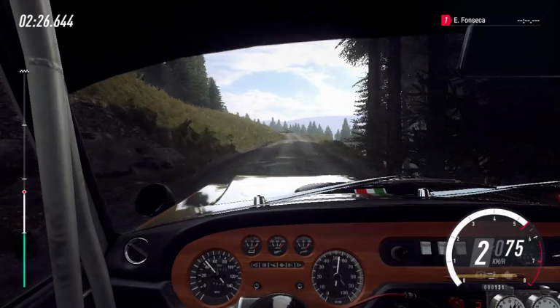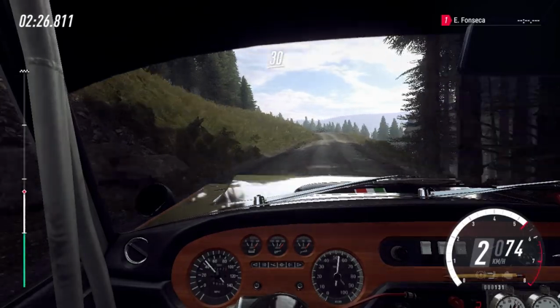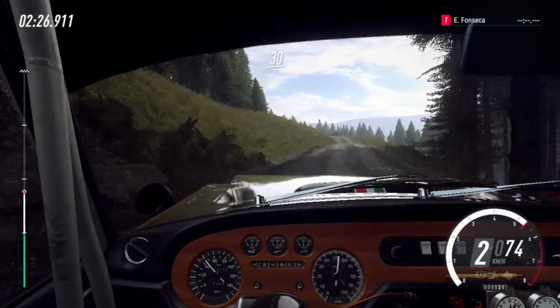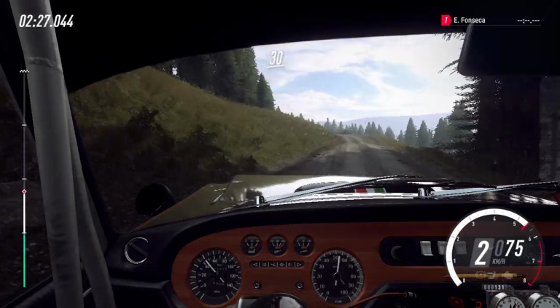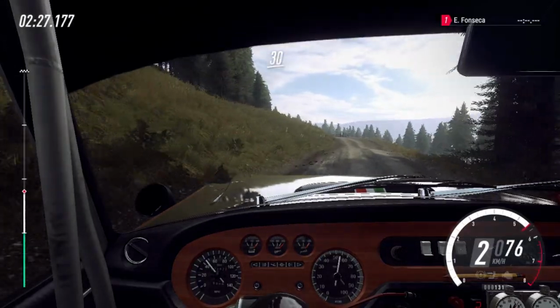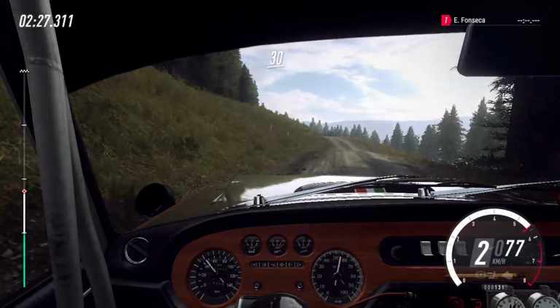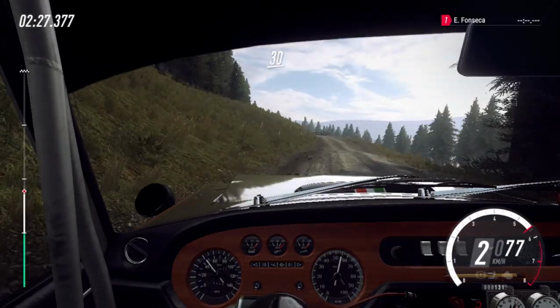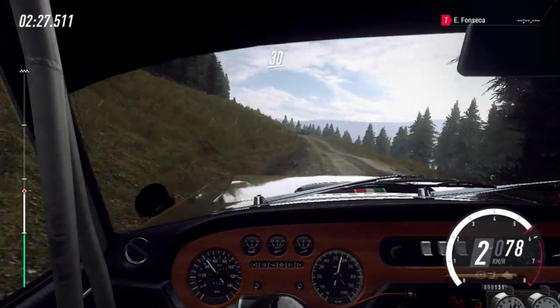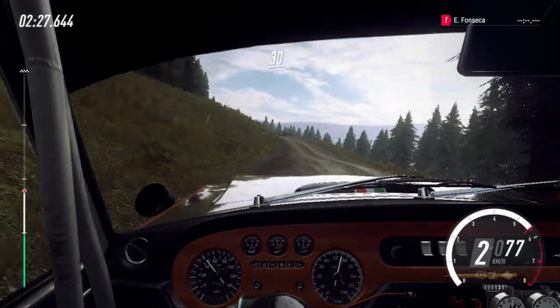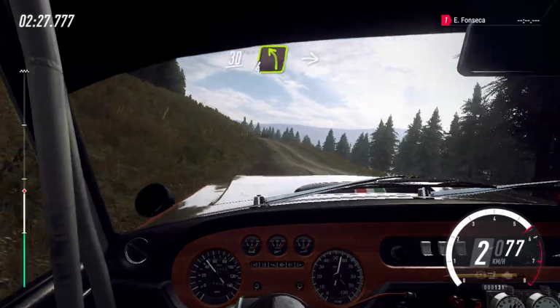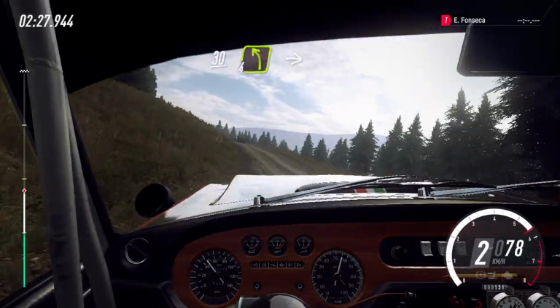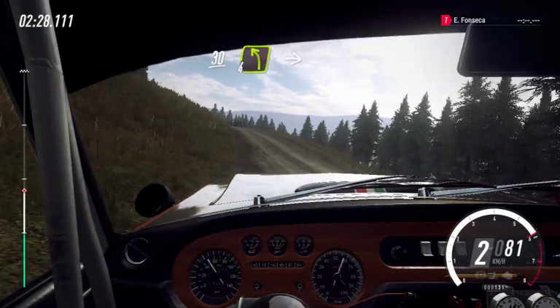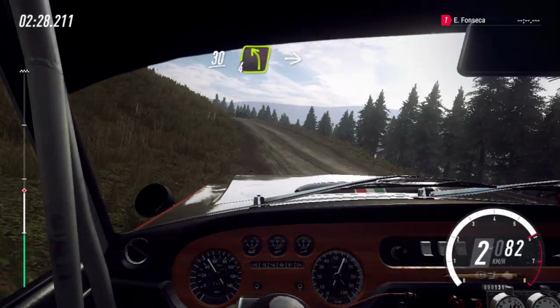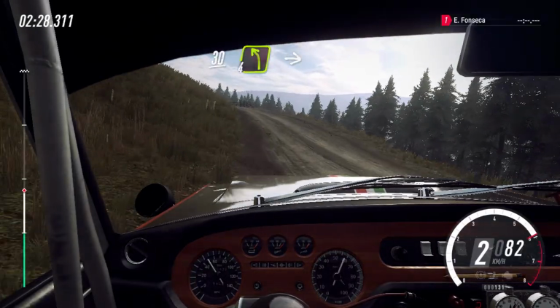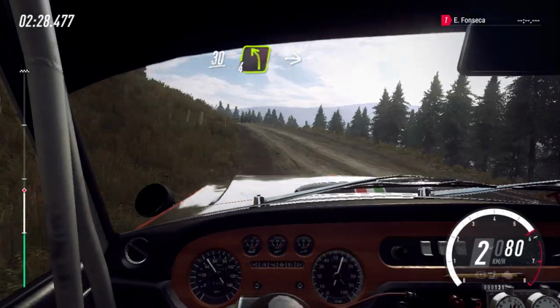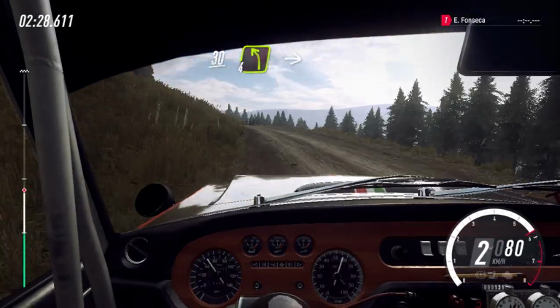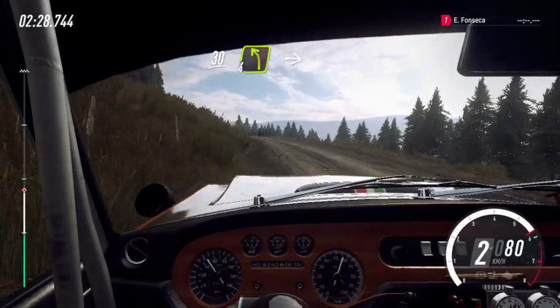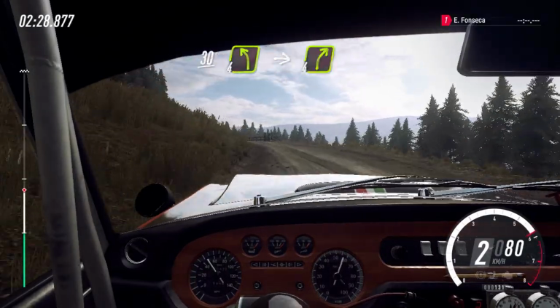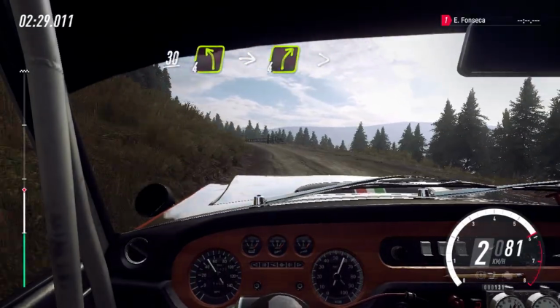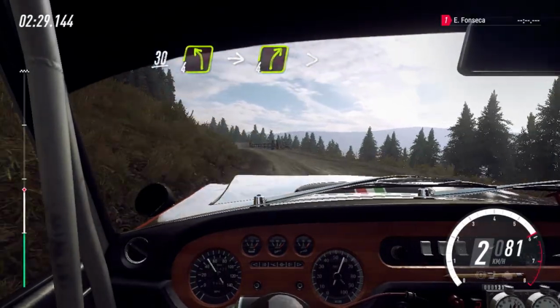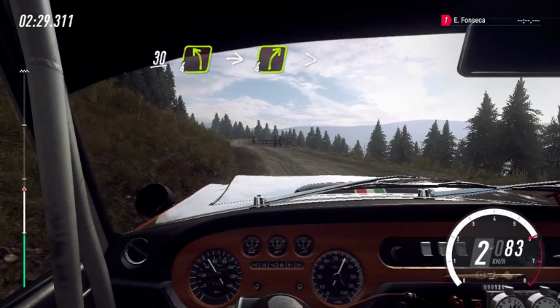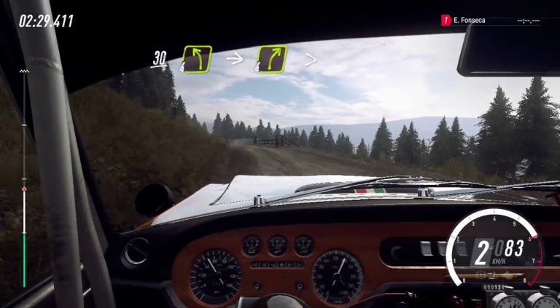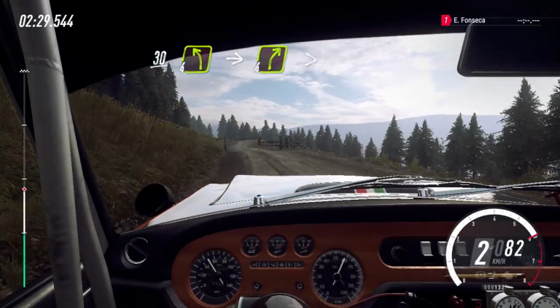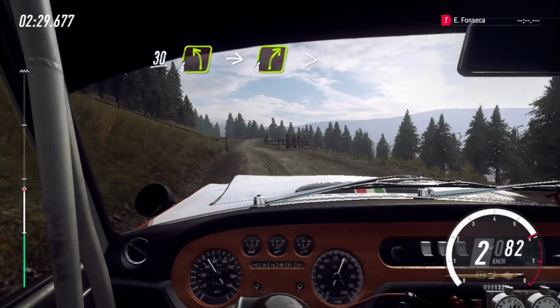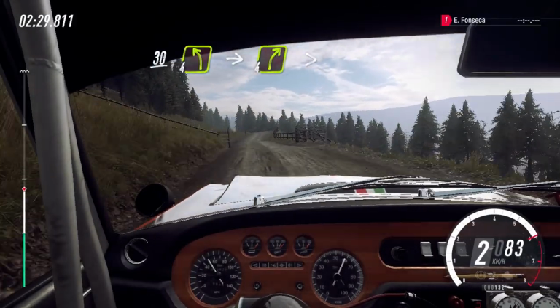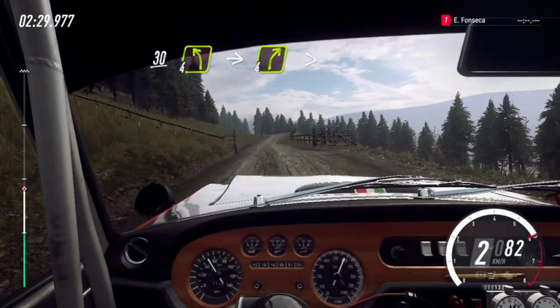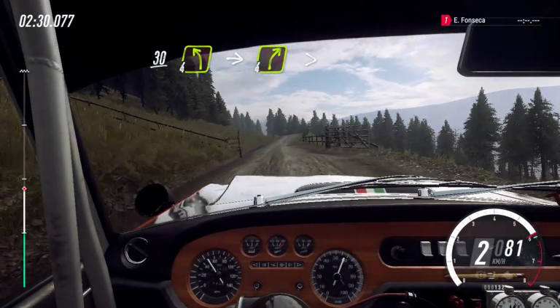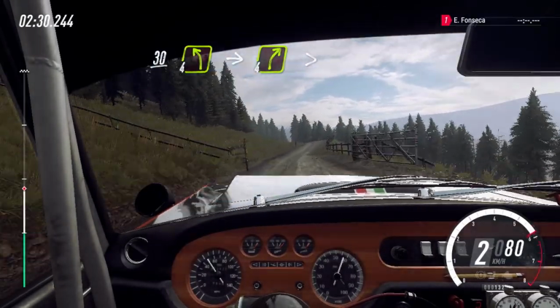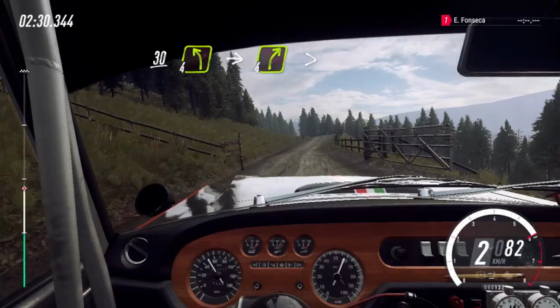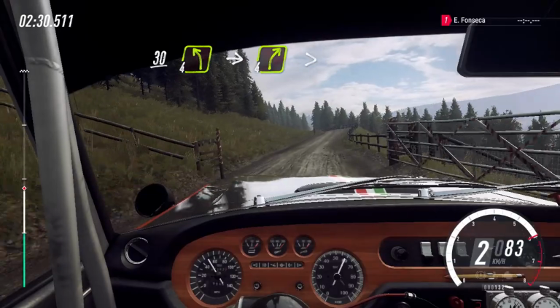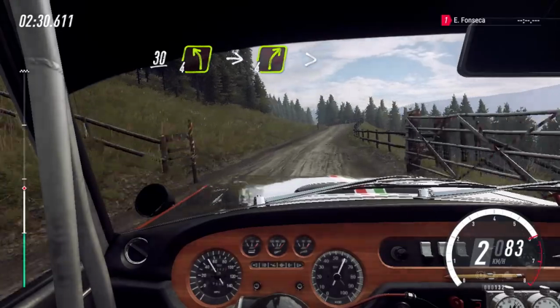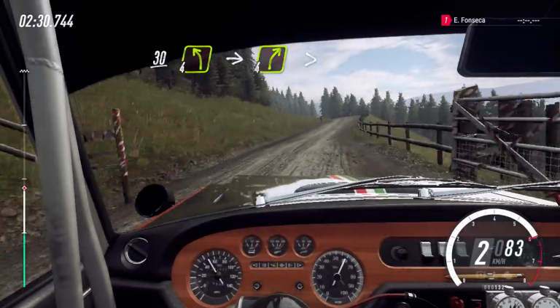30, esquerda 4 sobre alto, e direita 4, fecha sobre alto e pelo portão.